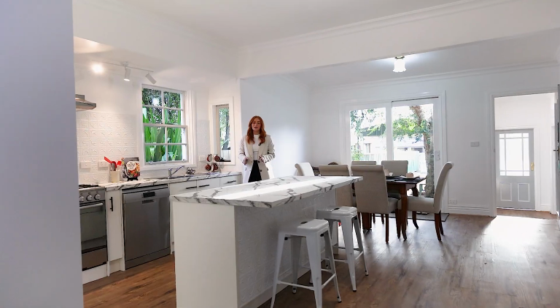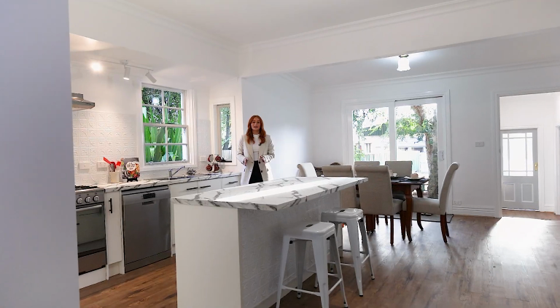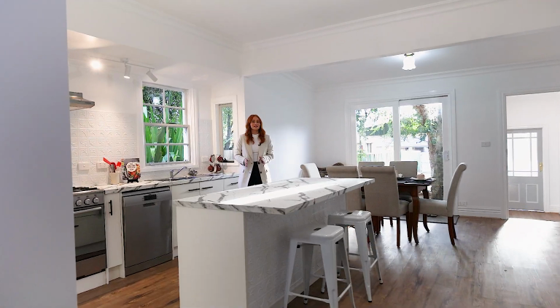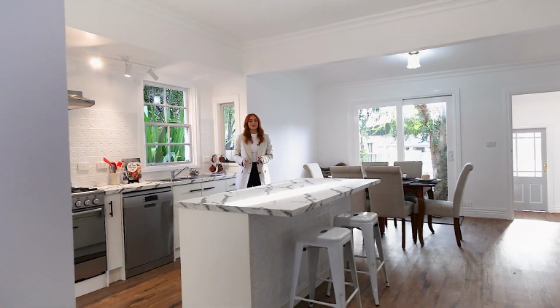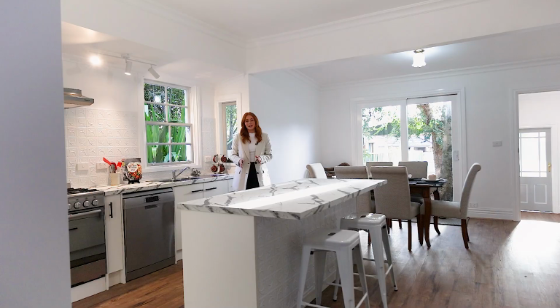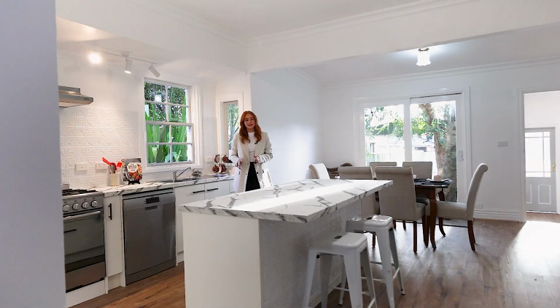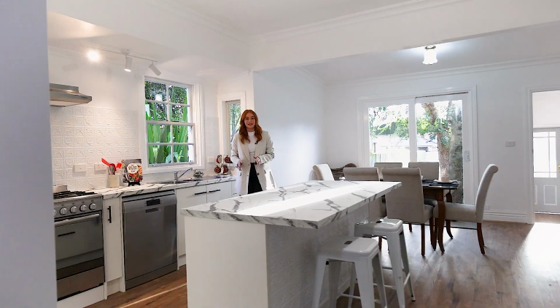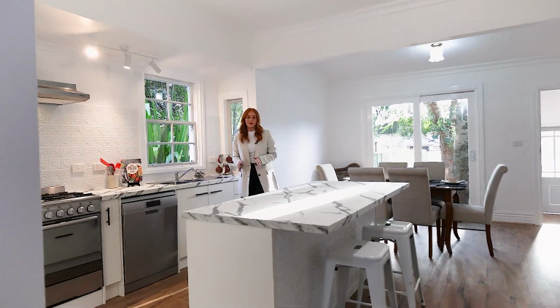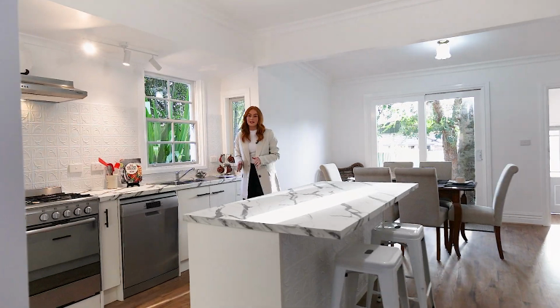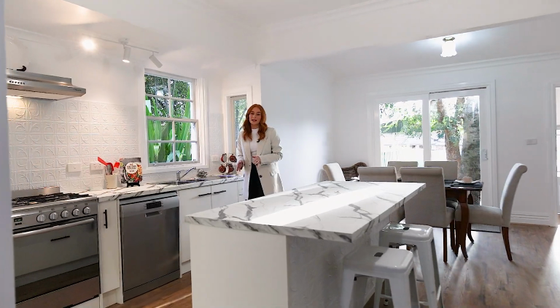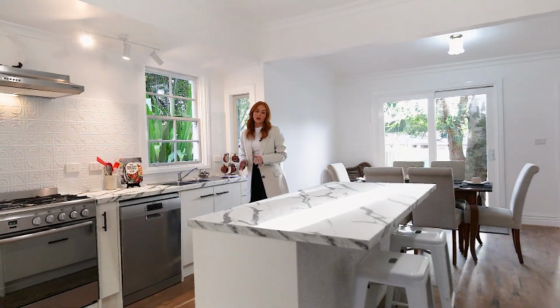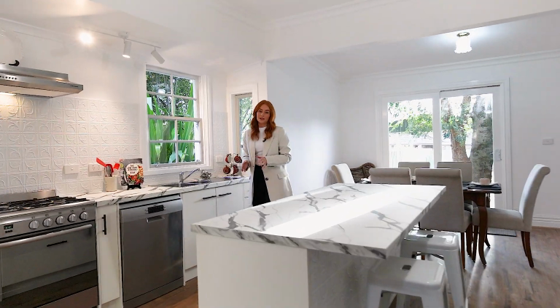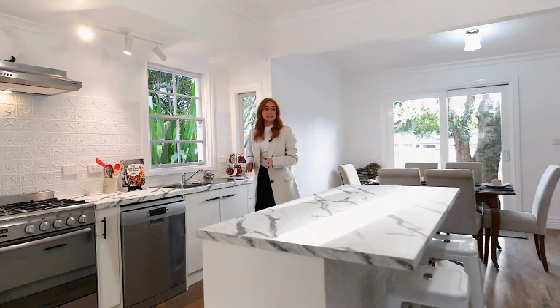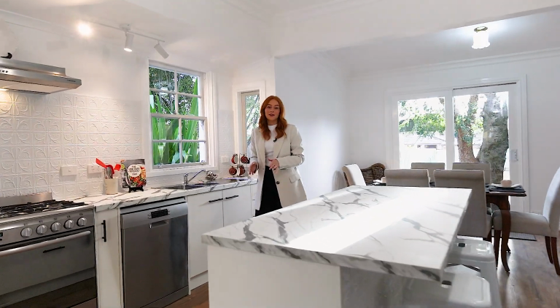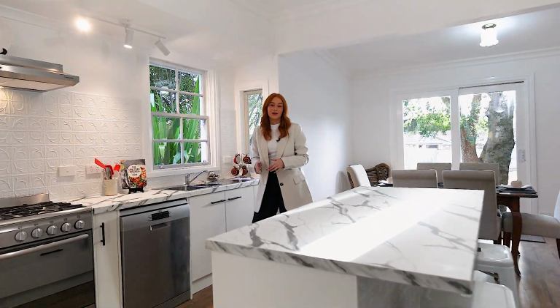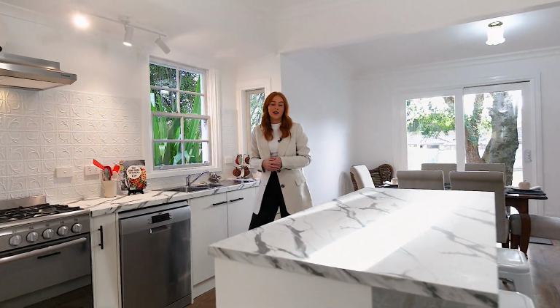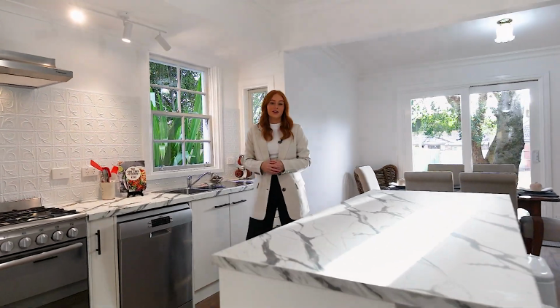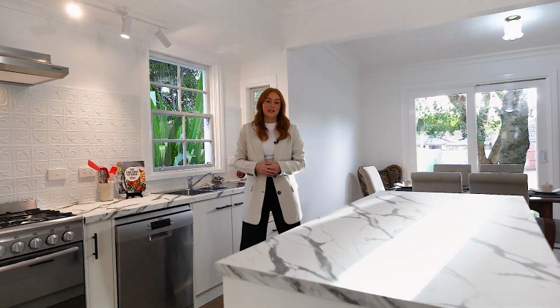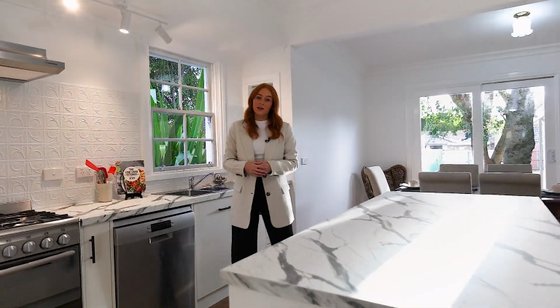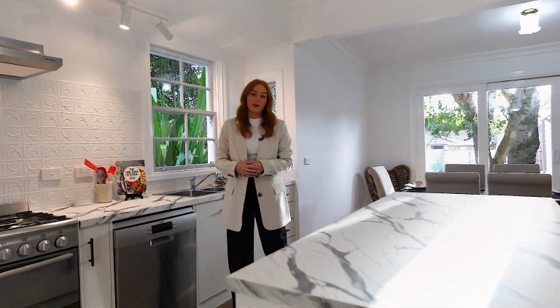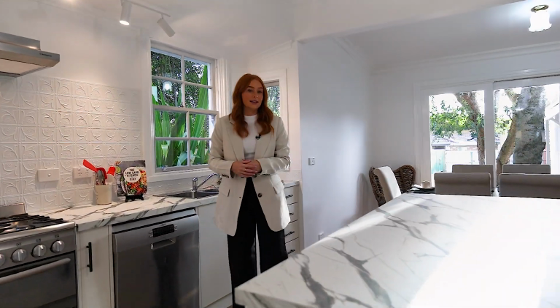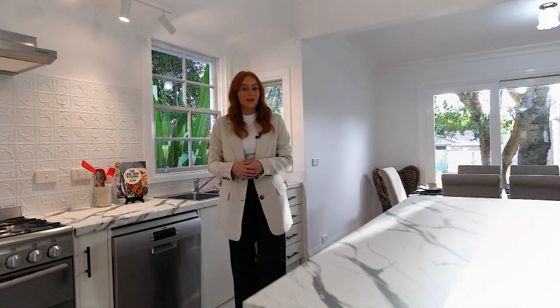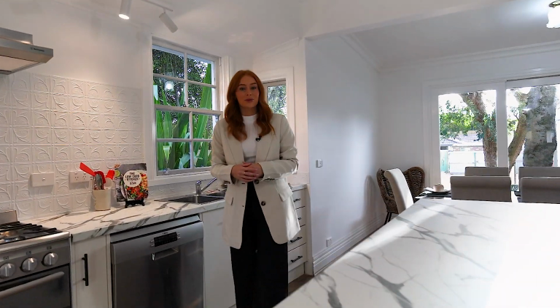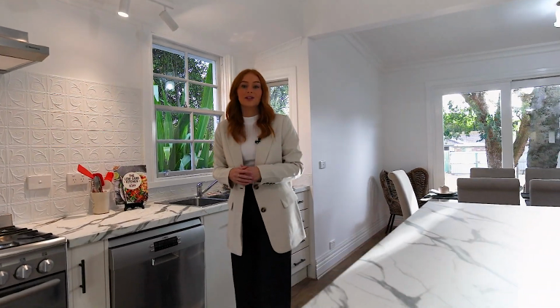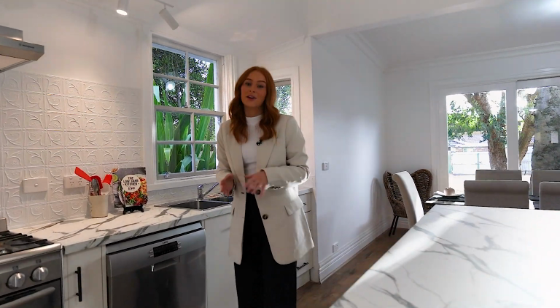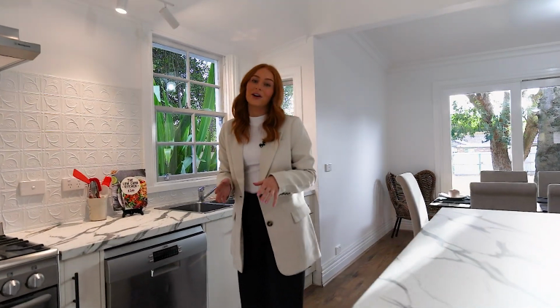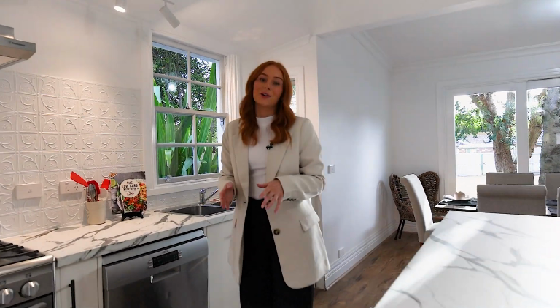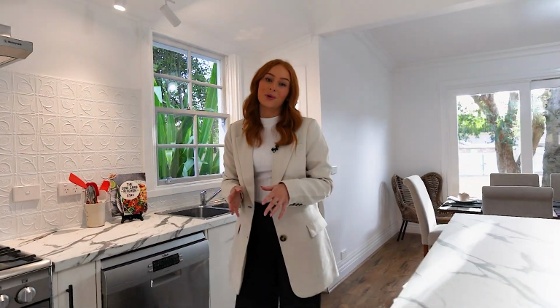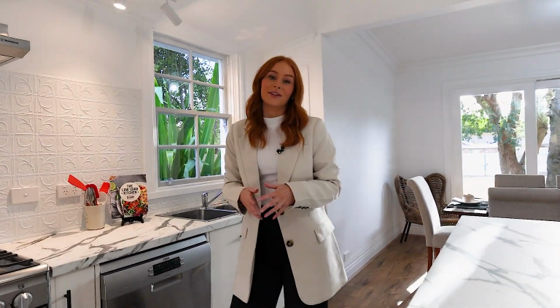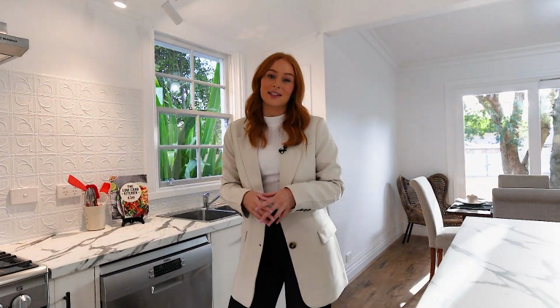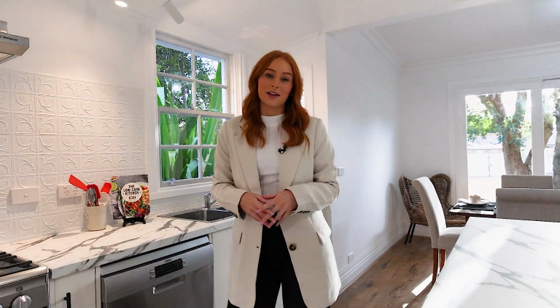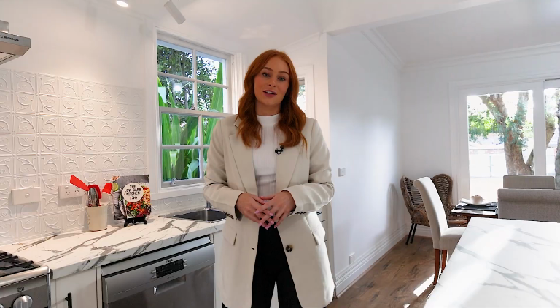Homes like this, just minutes to the CBD, don't last long. Contact Will or myself to arrange your very own private inspection.